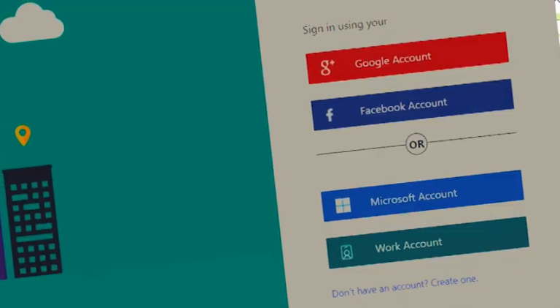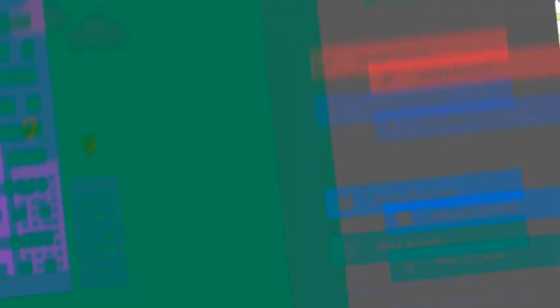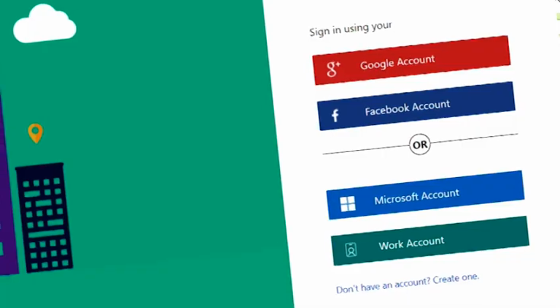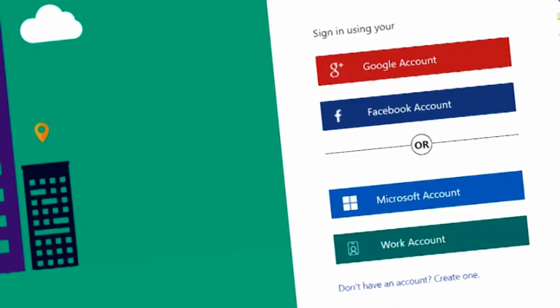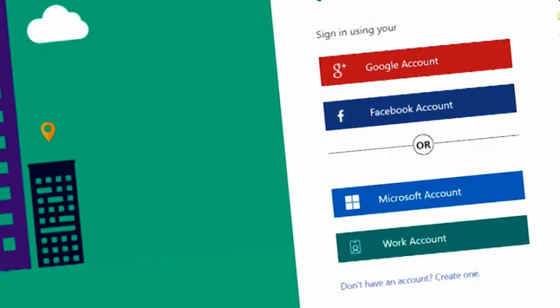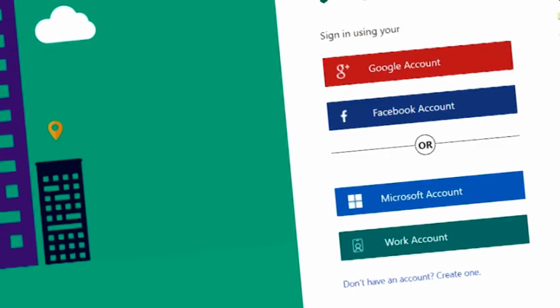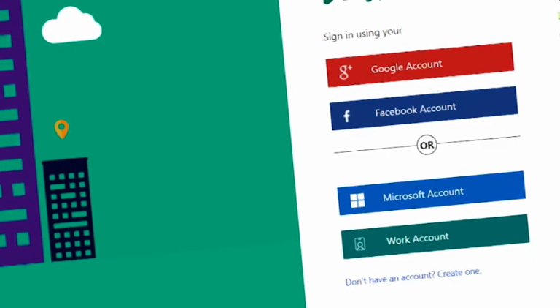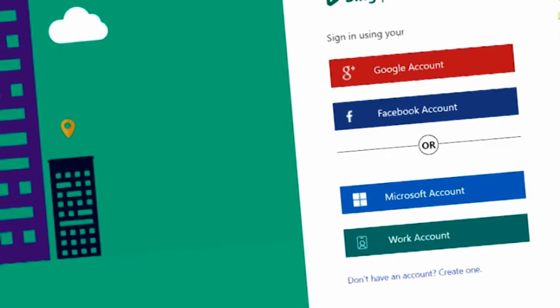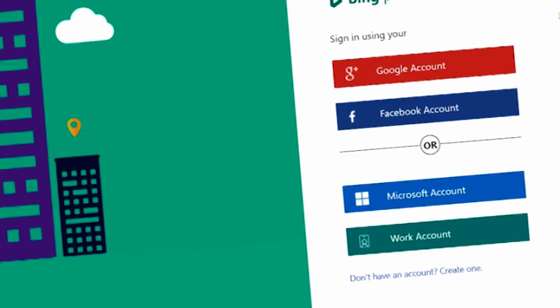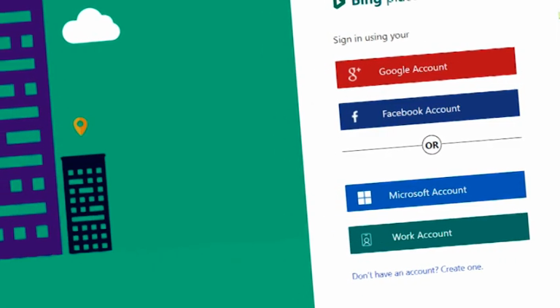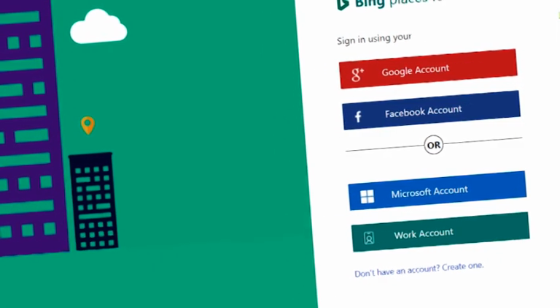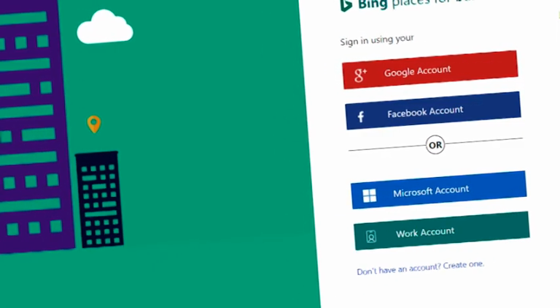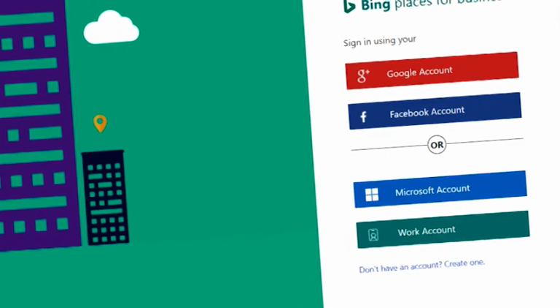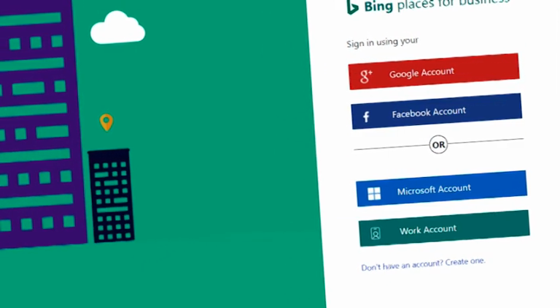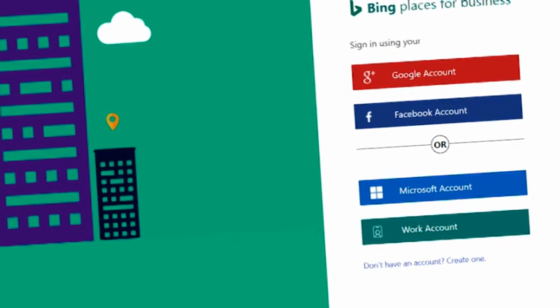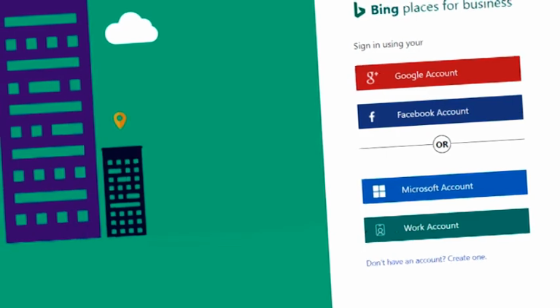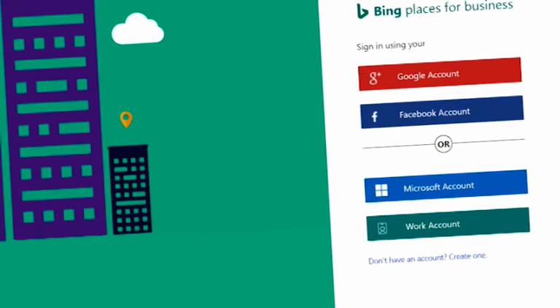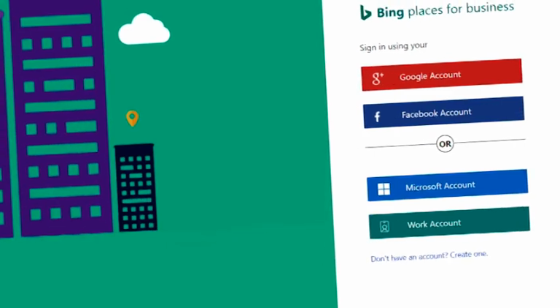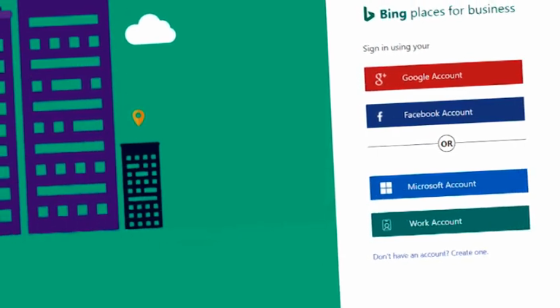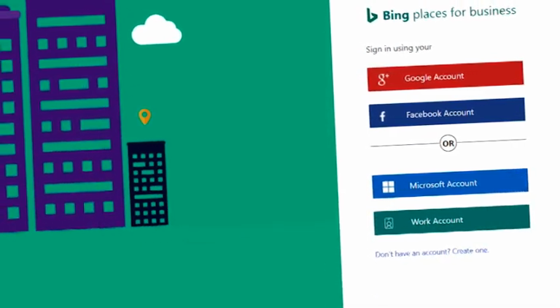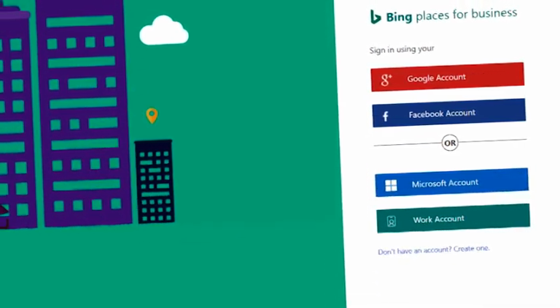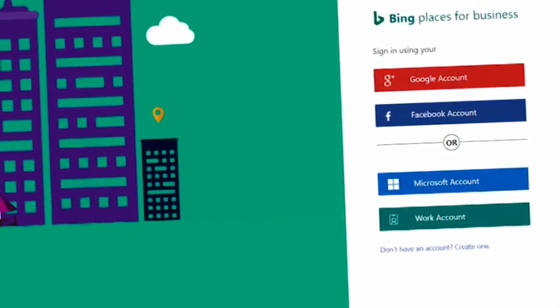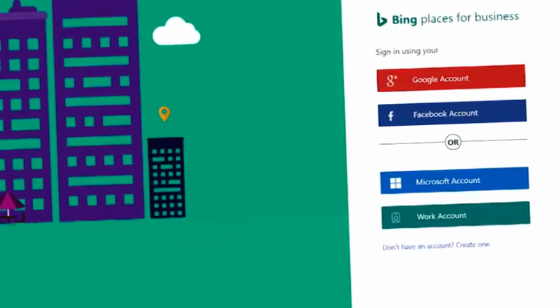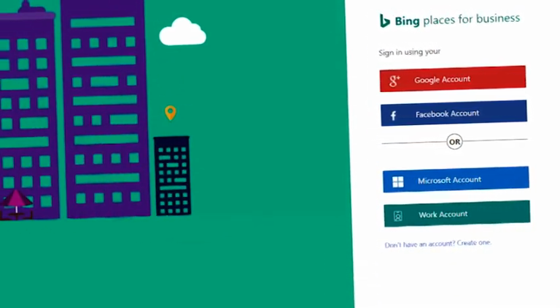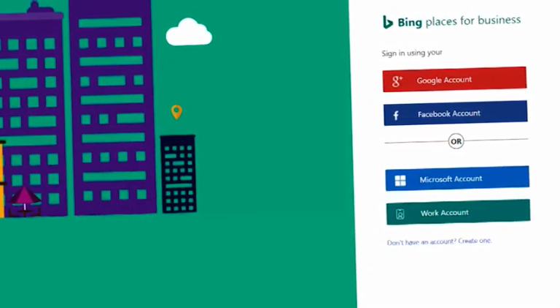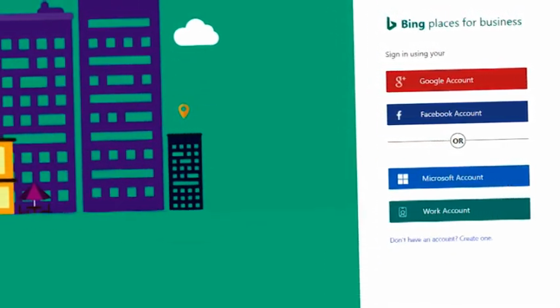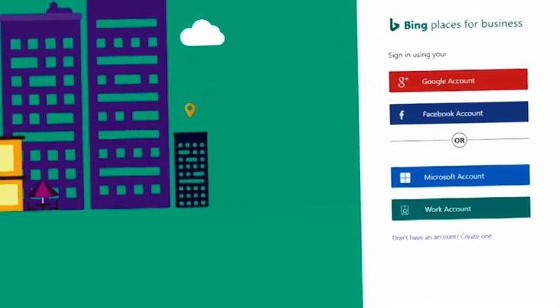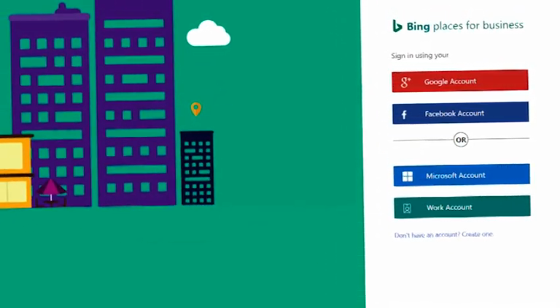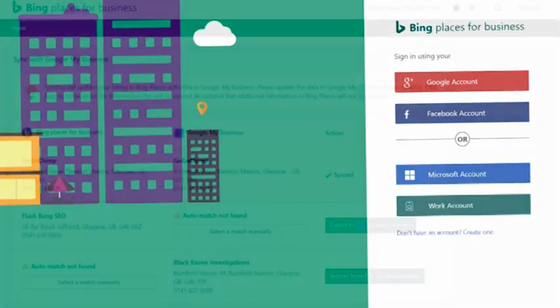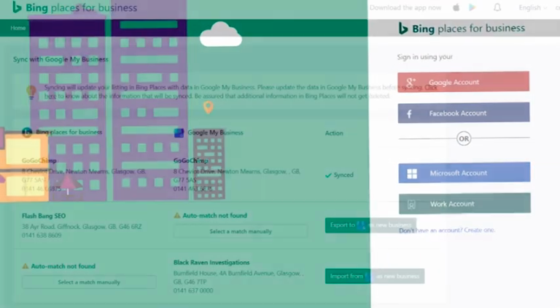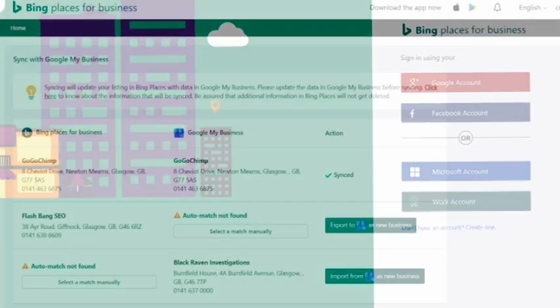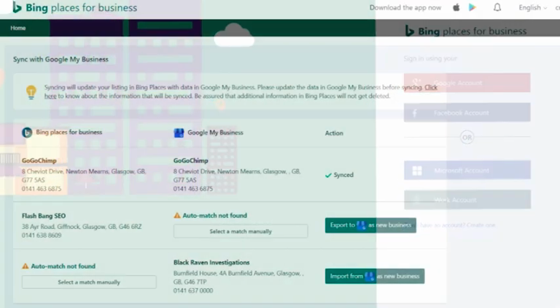Another bonus is it only takes a couple of minutes to set up your Bing Places profile, providing that you first complete your Google My Business profile.